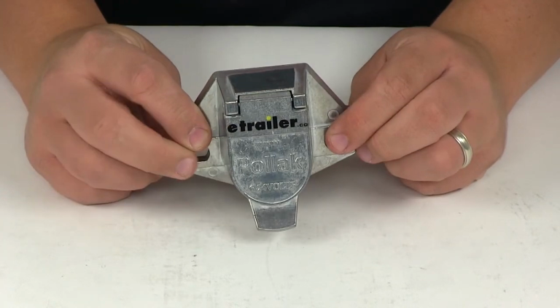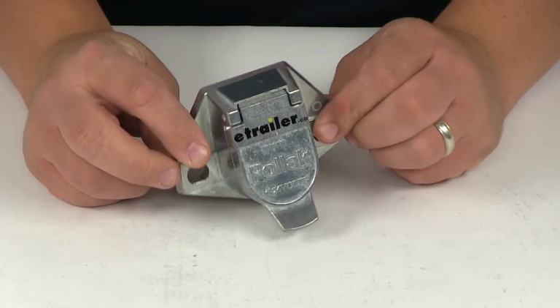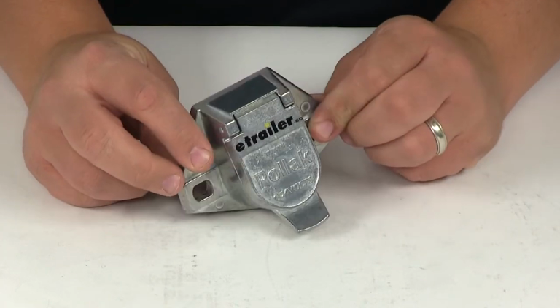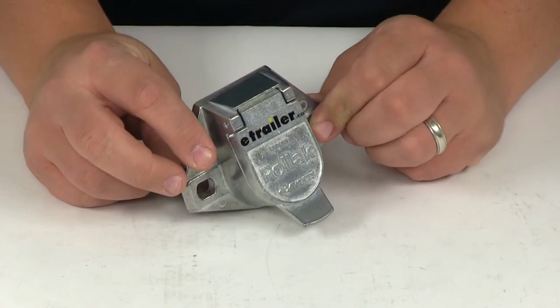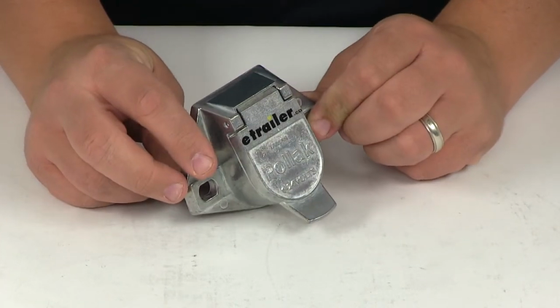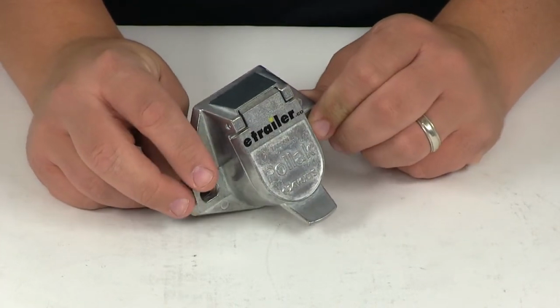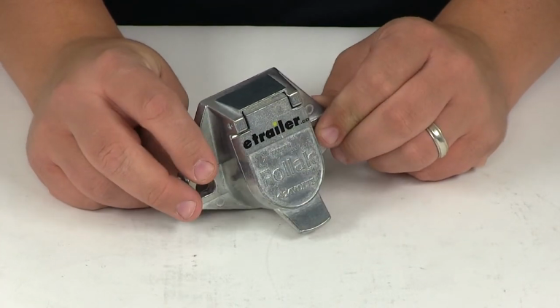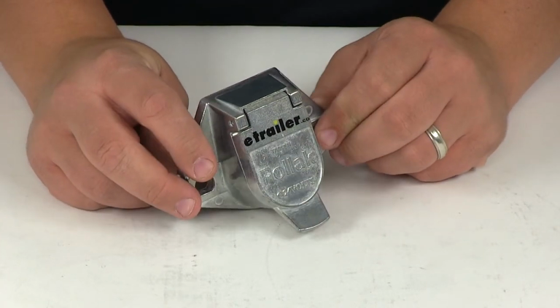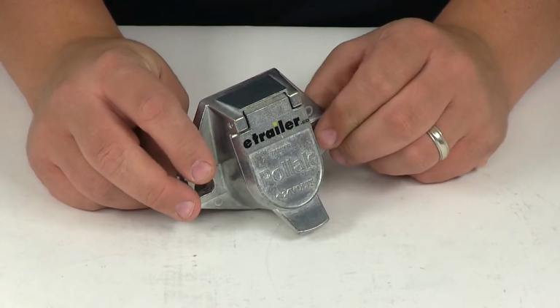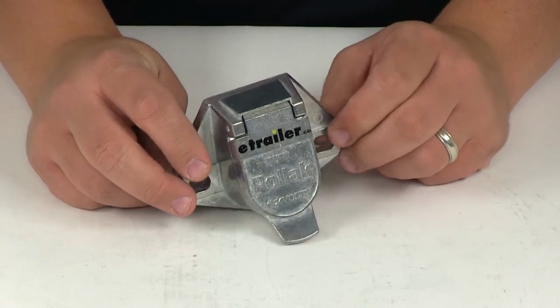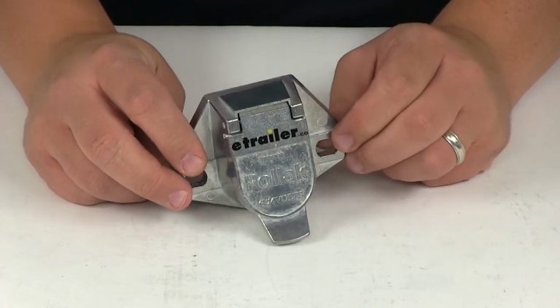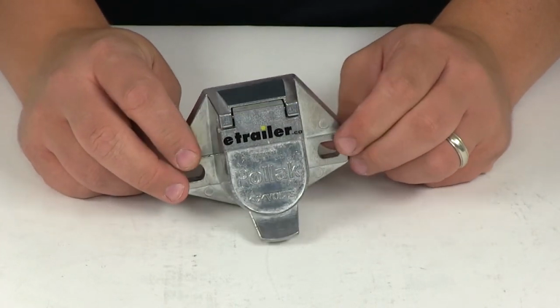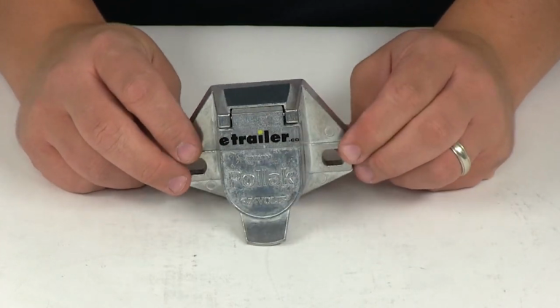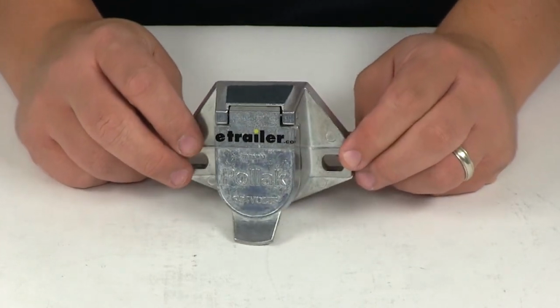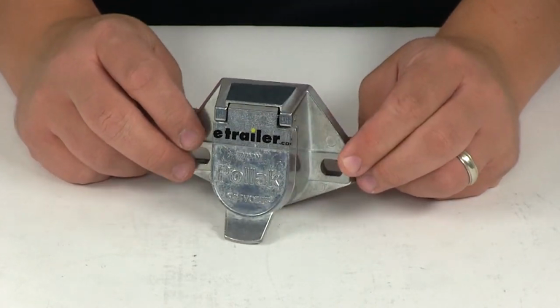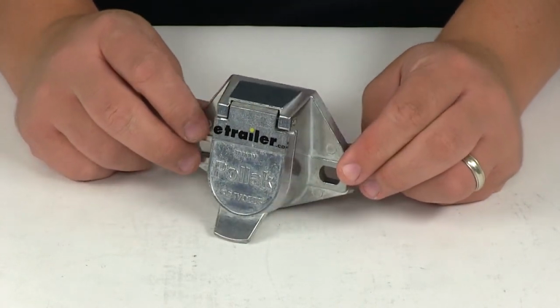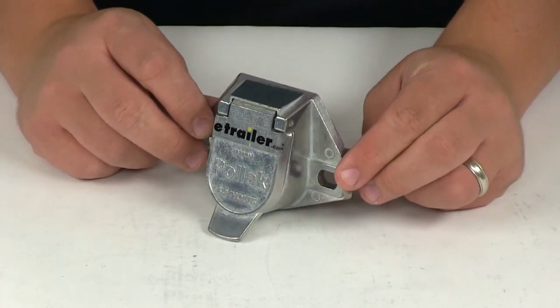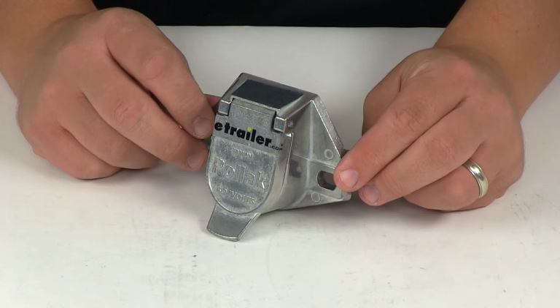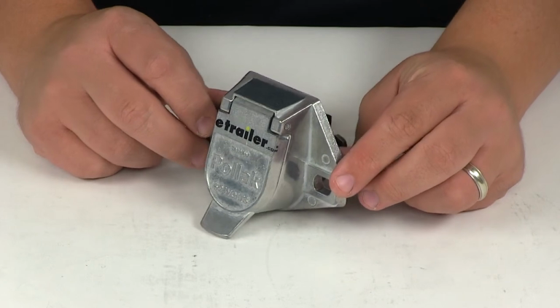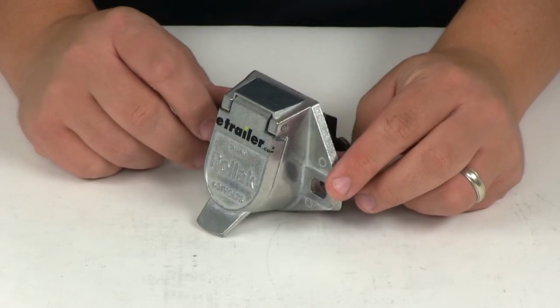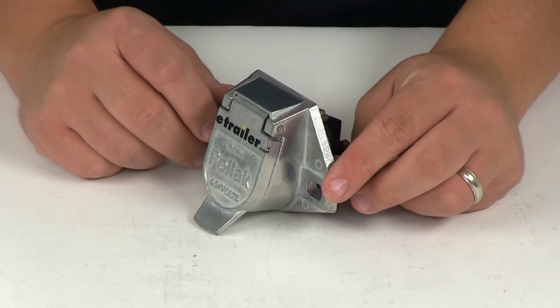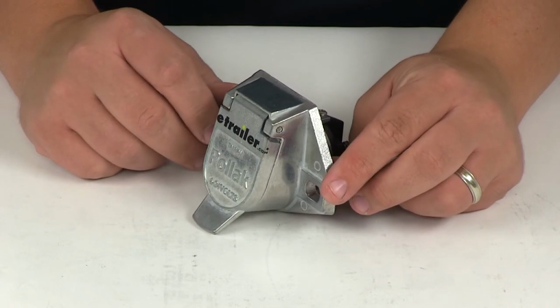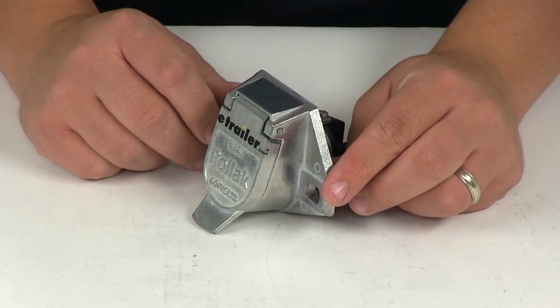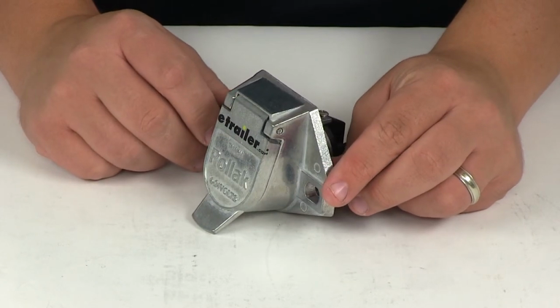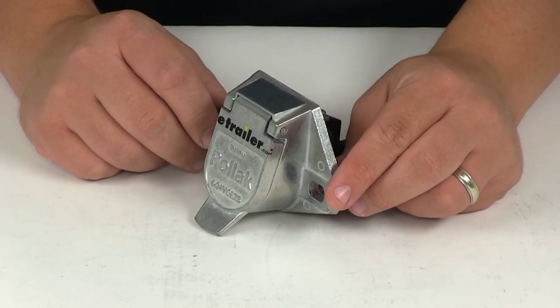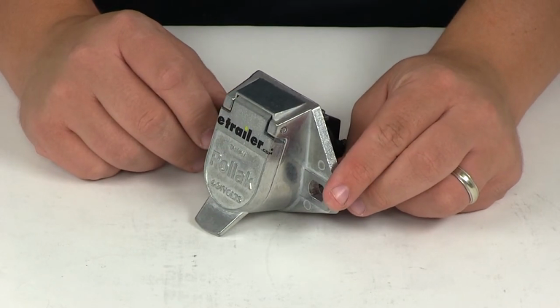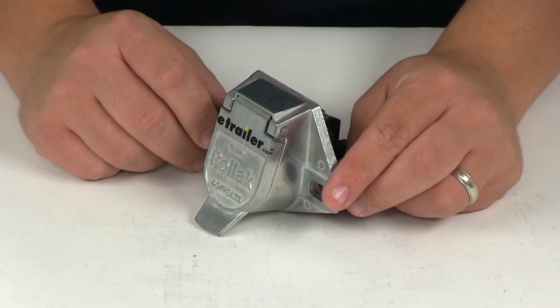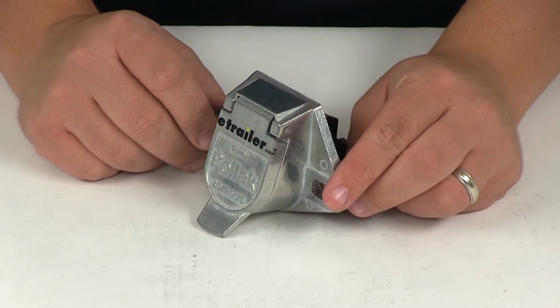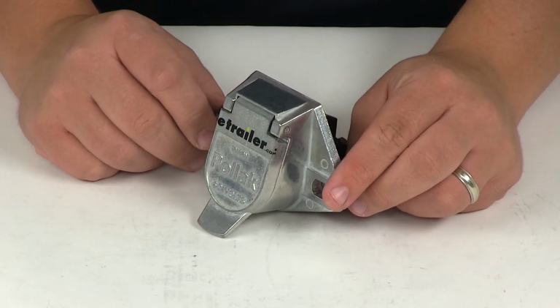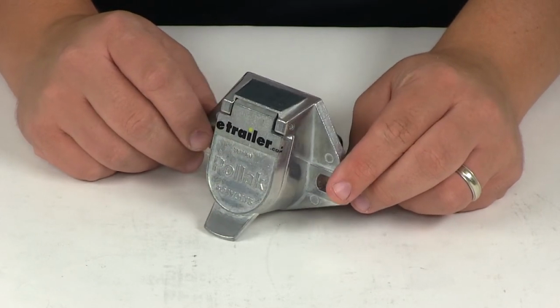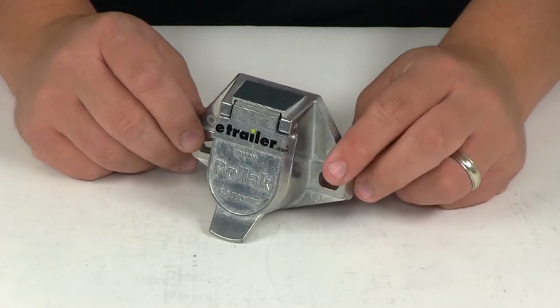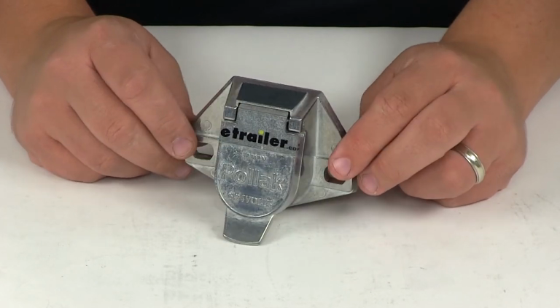That's going to do it for today's review of part number PK12801 — the Pollock 2-Pole Socket Connector.